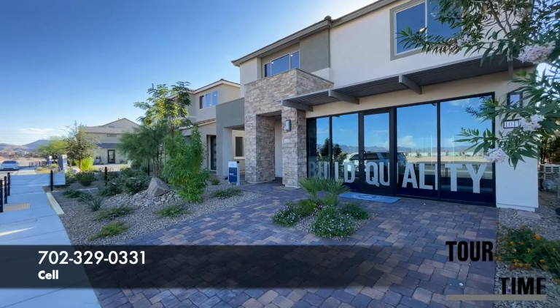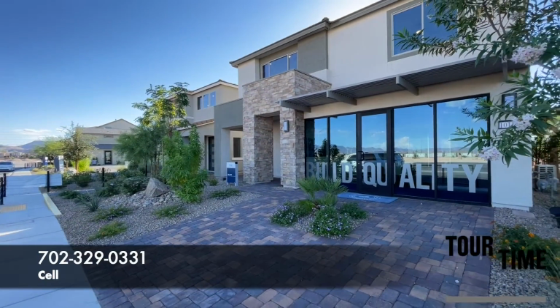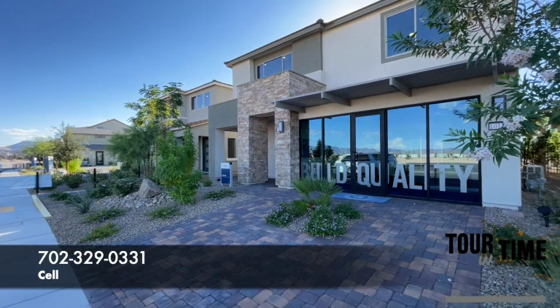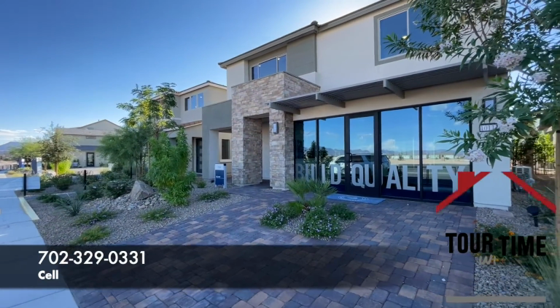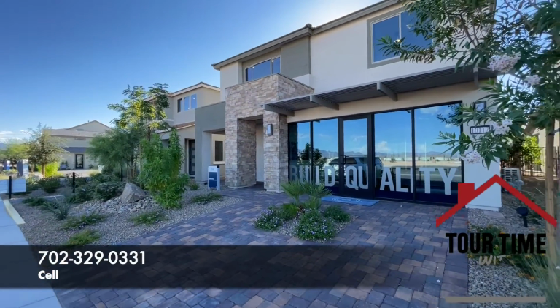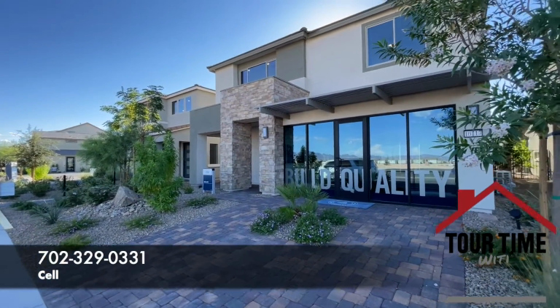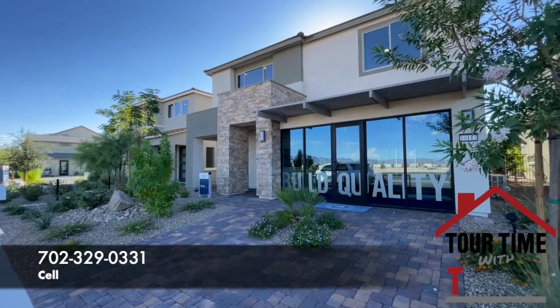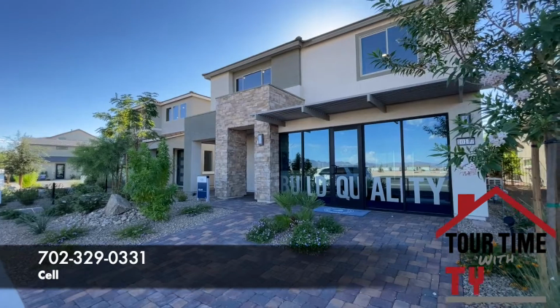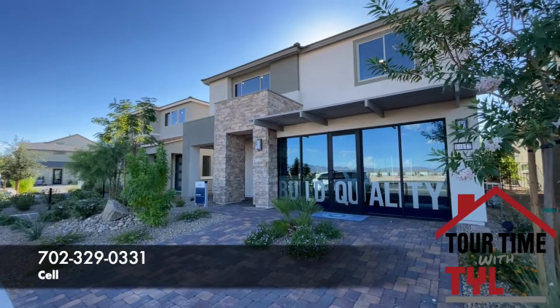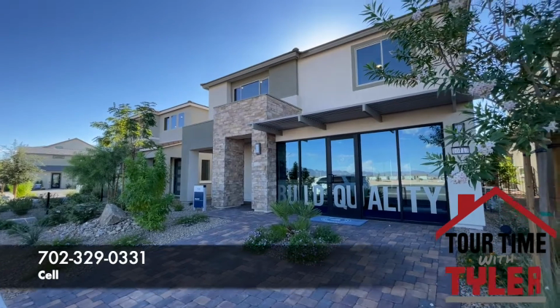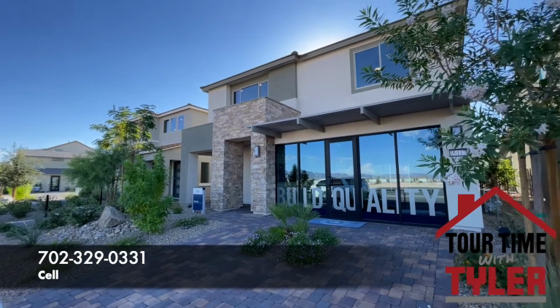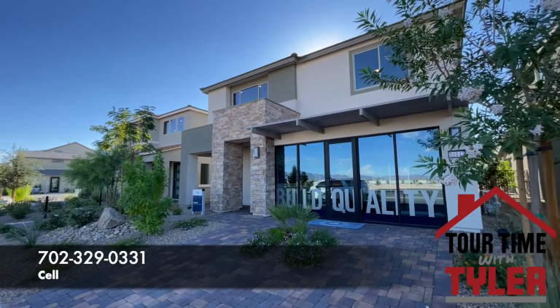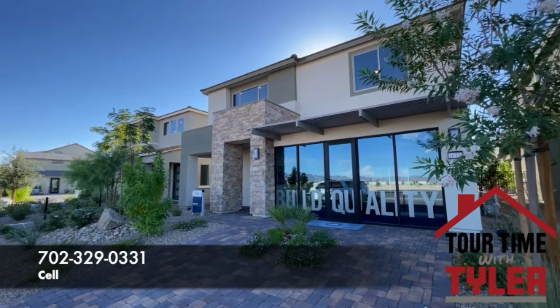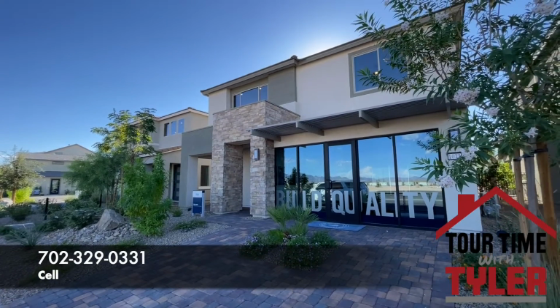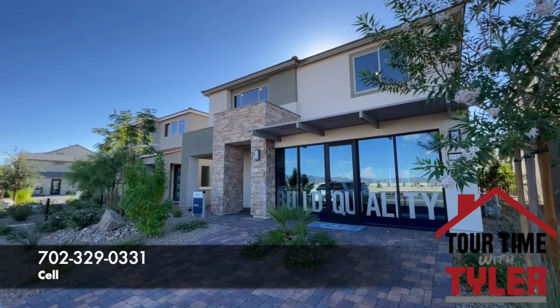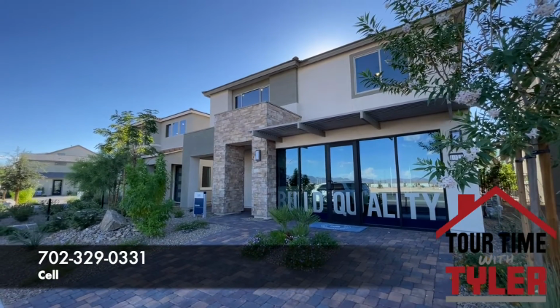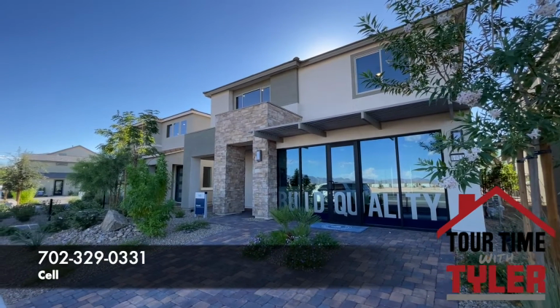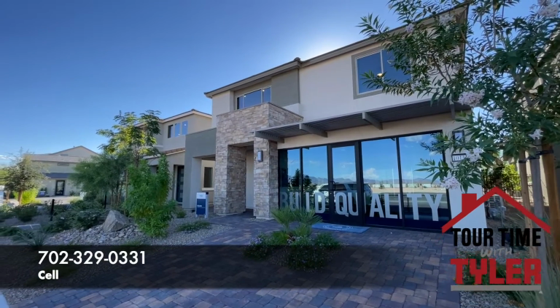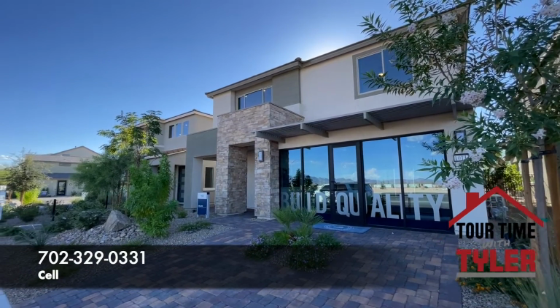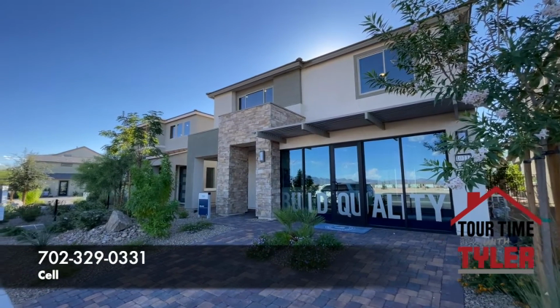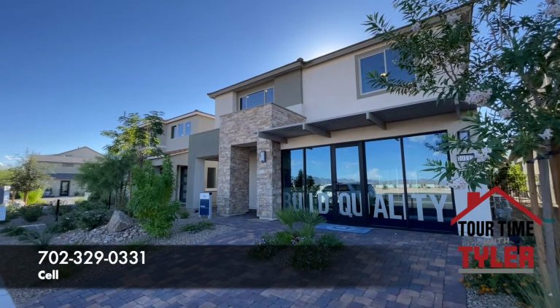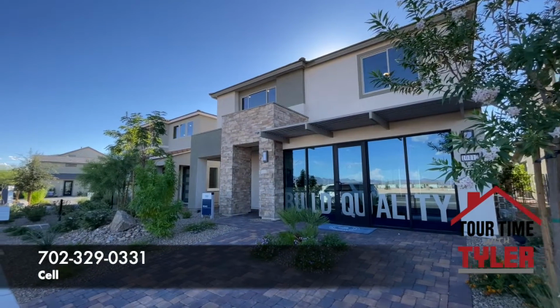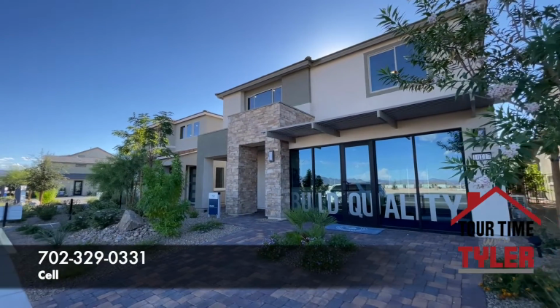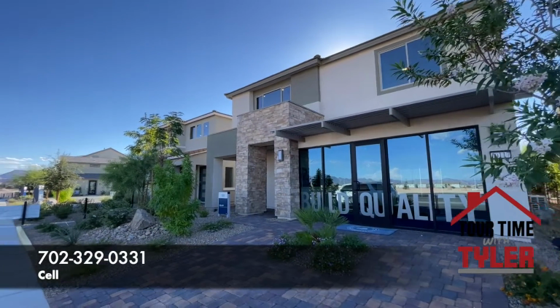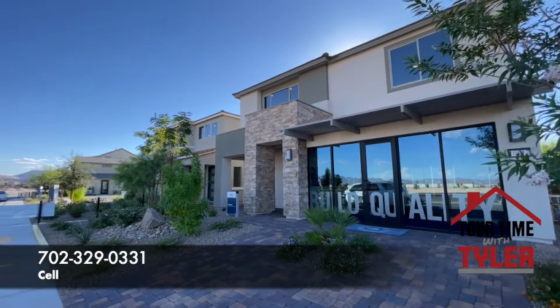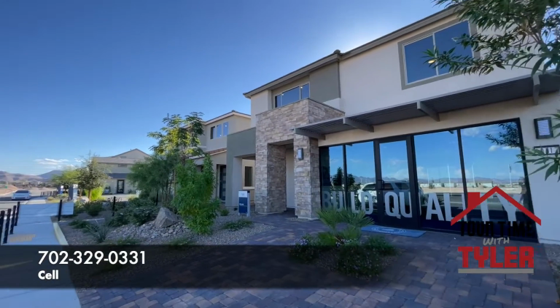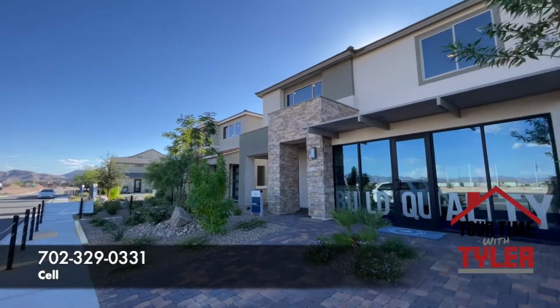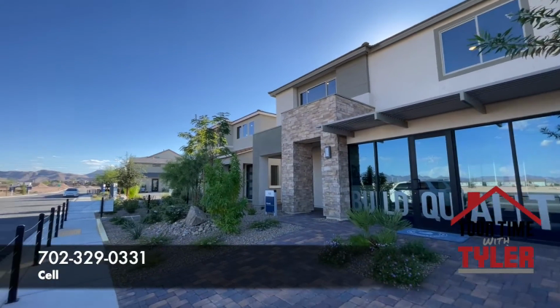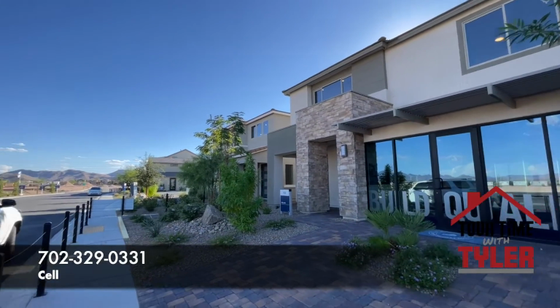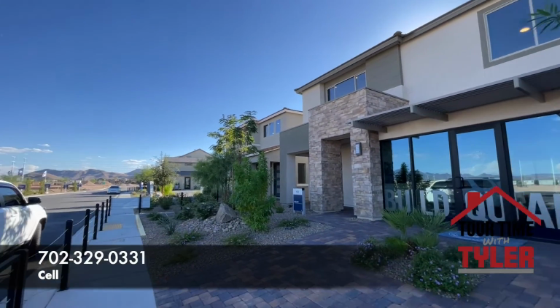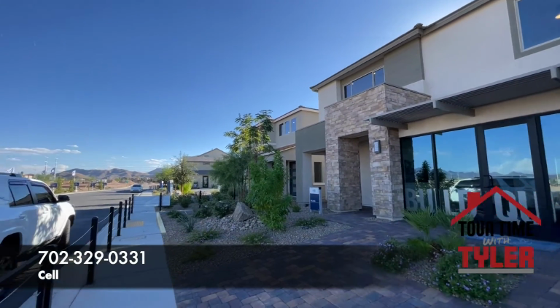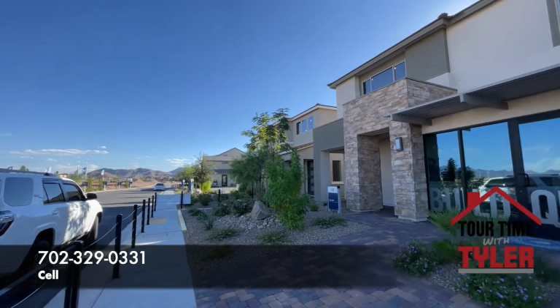We are actually over in the Southwest. I'm going to spin and put a map up showing where we are.